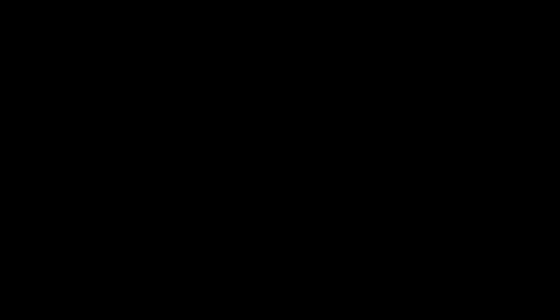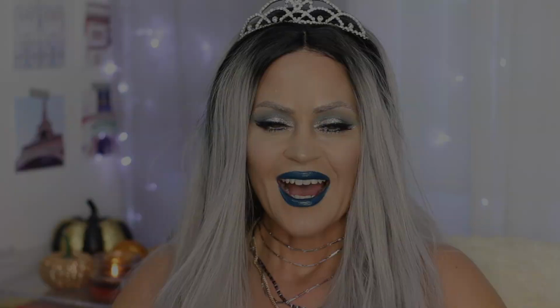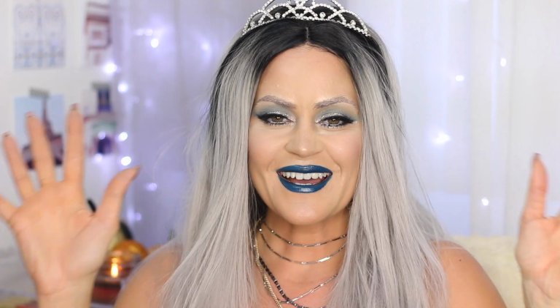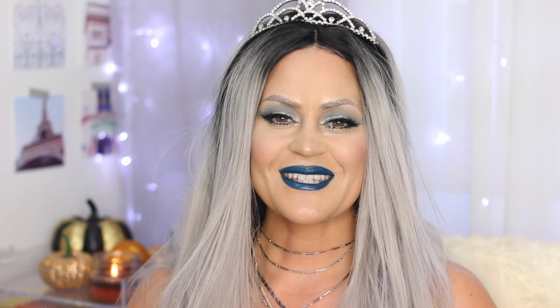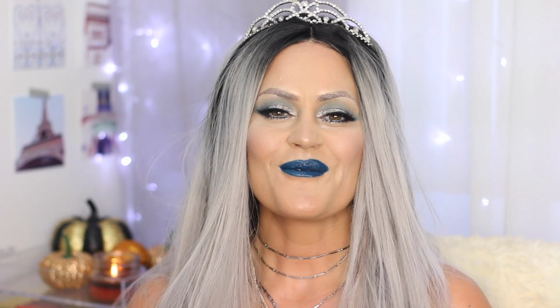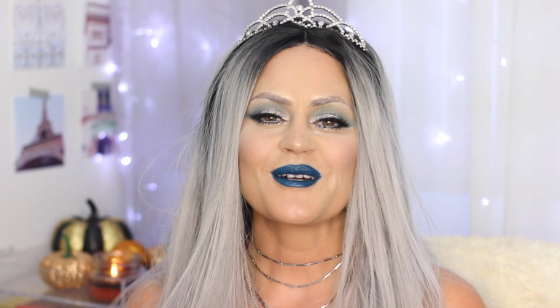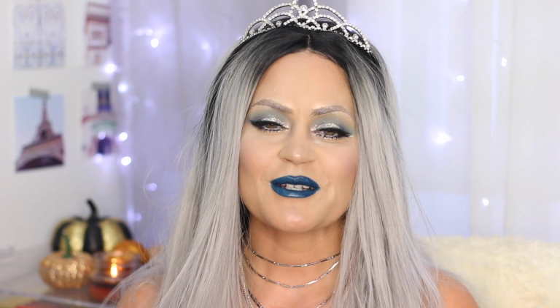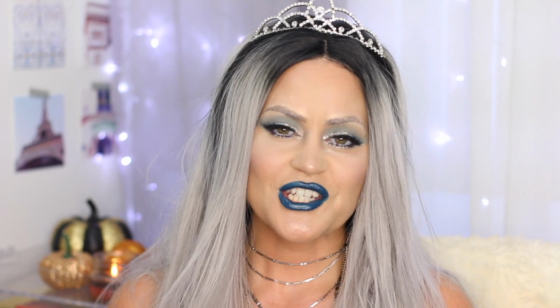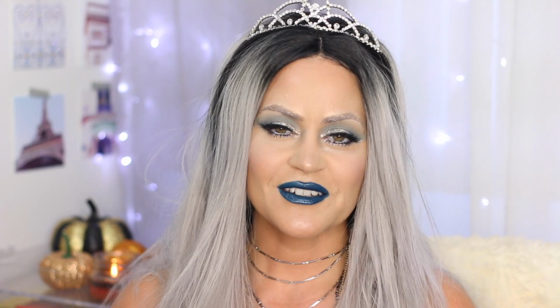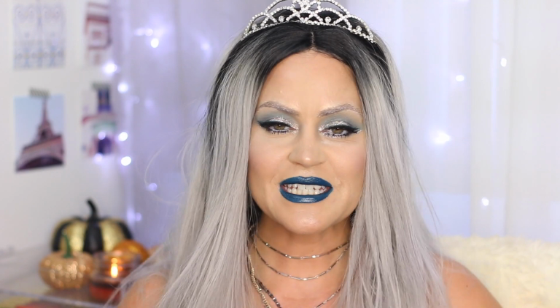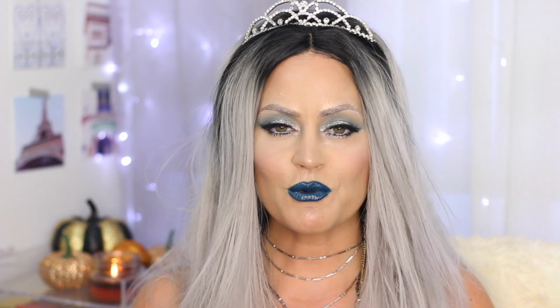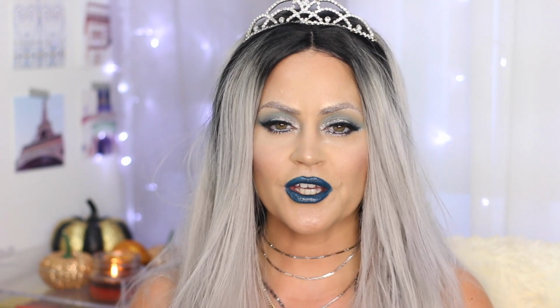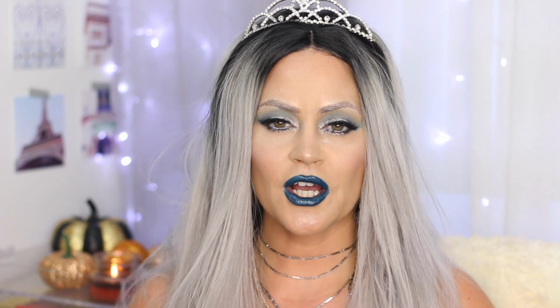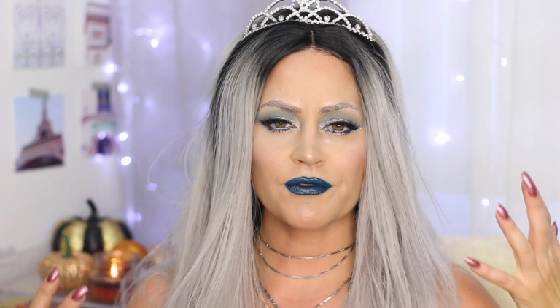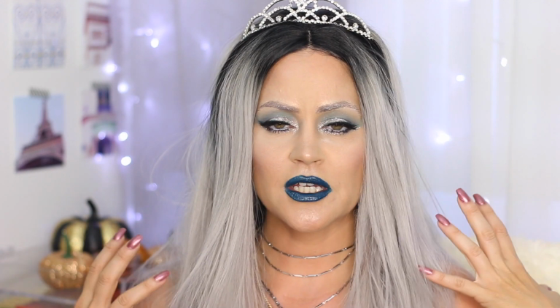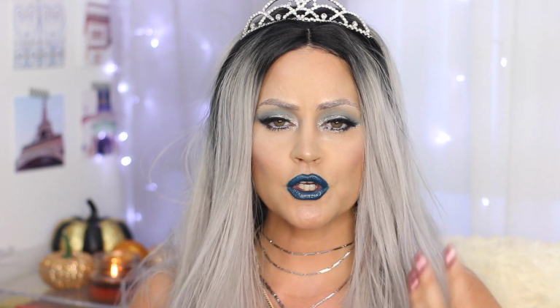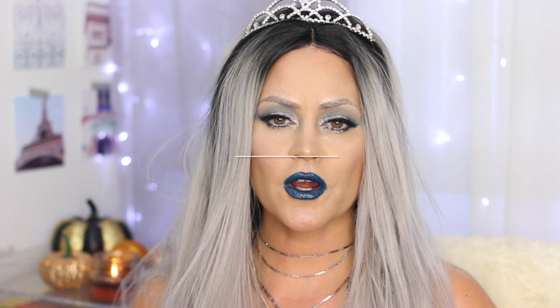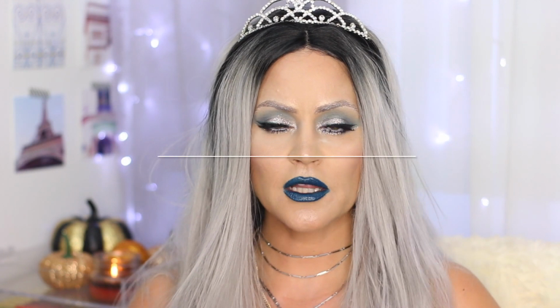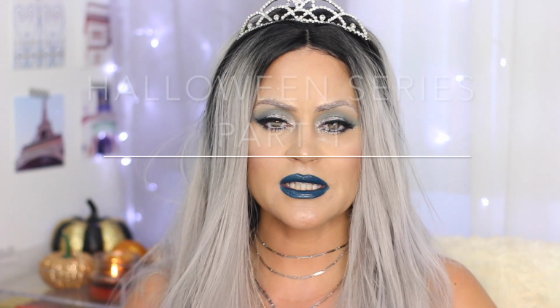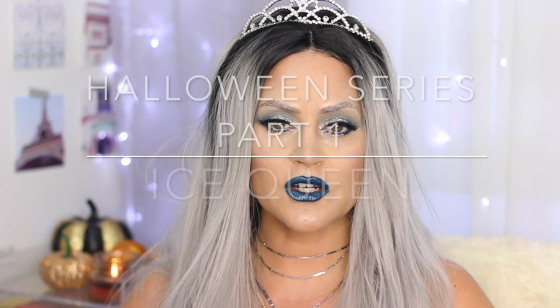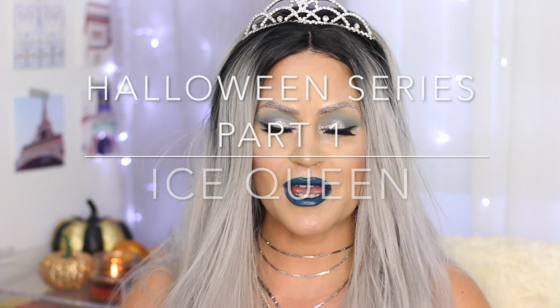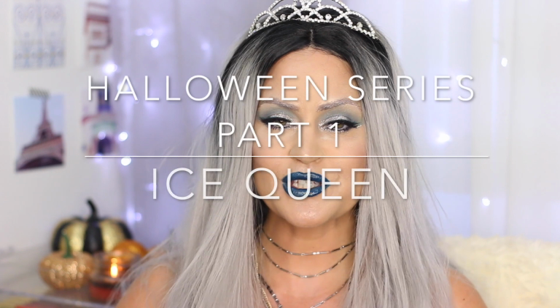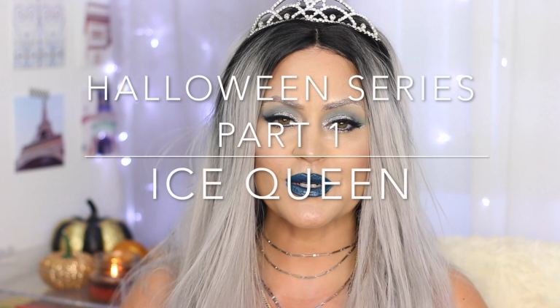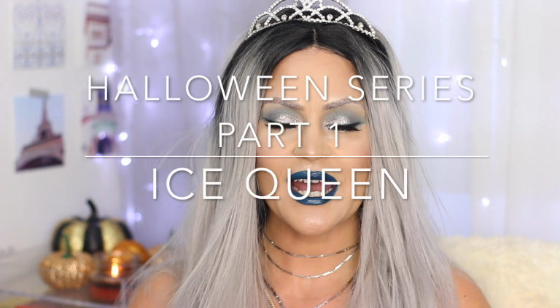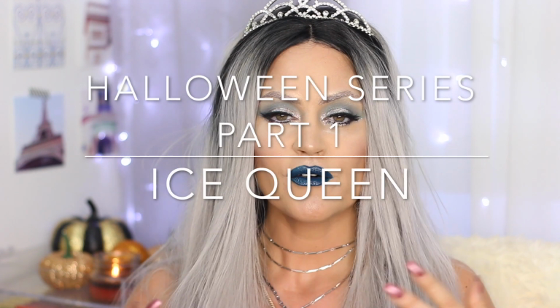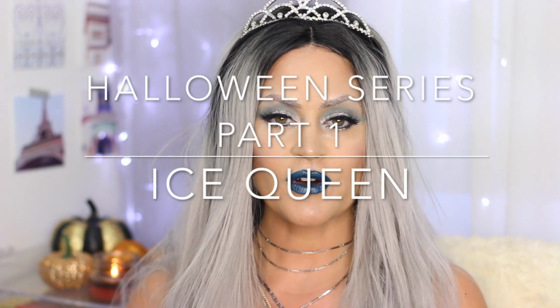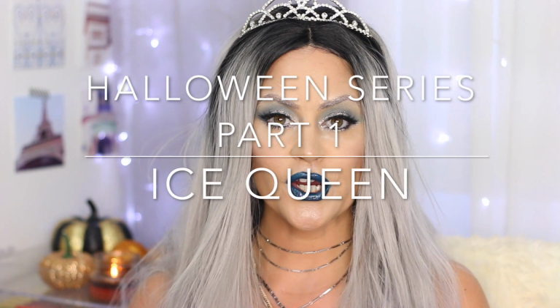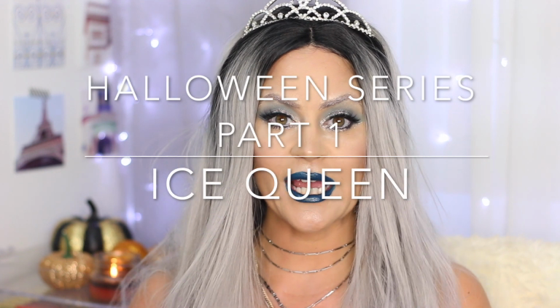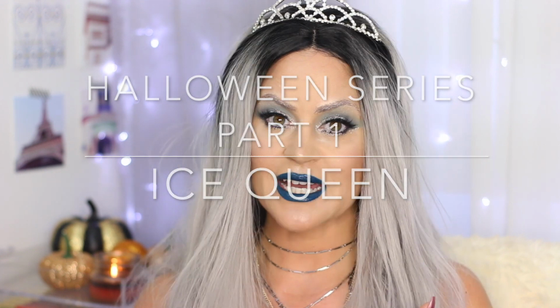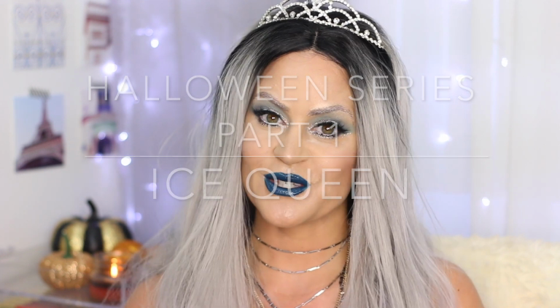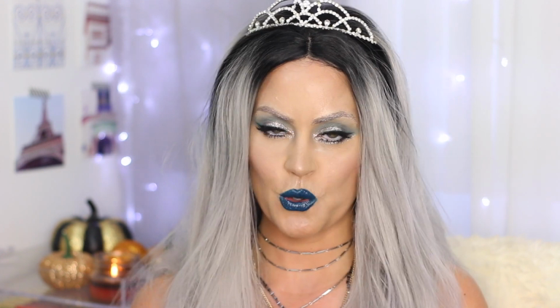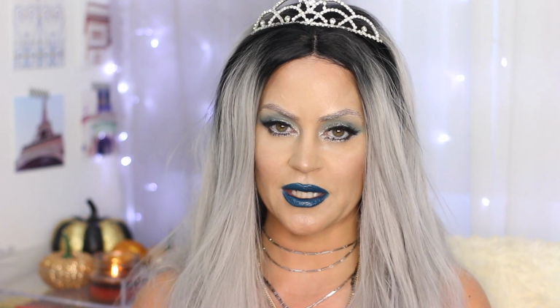Hi guys, welcome back to my channel. Today we're kicking off the two-part Halloween series I'm doing: Fire and Ice Queen.